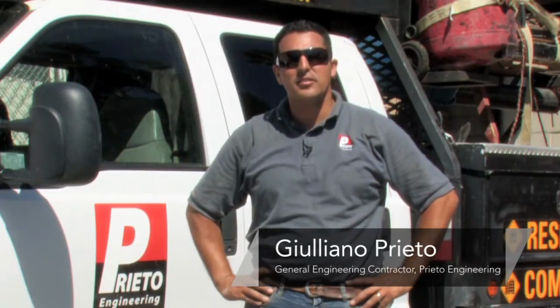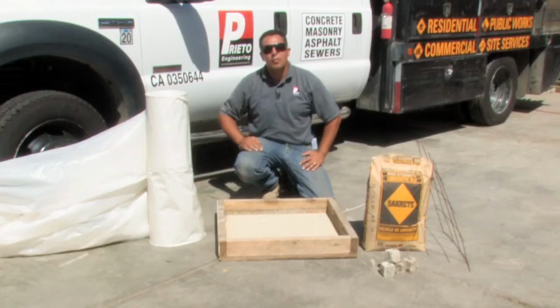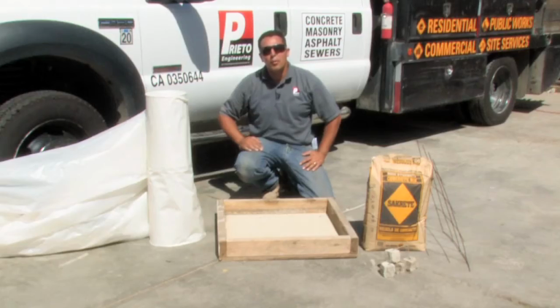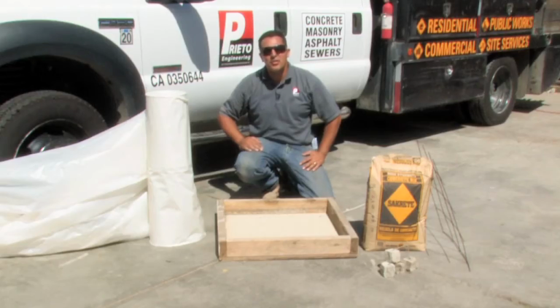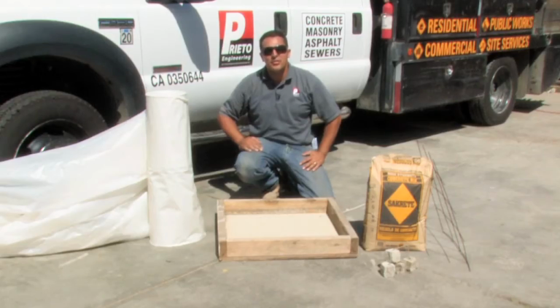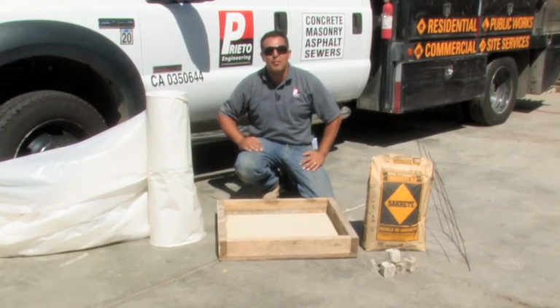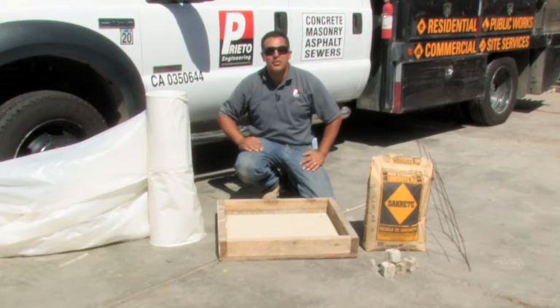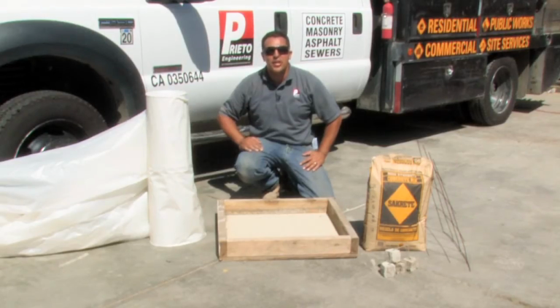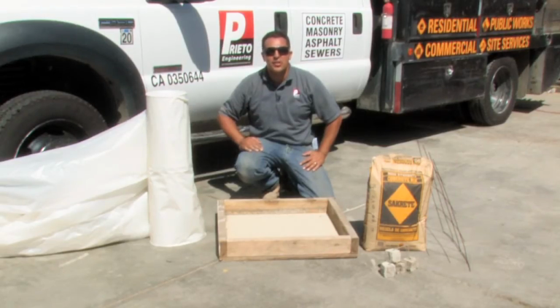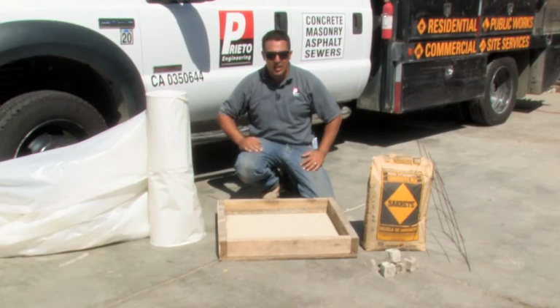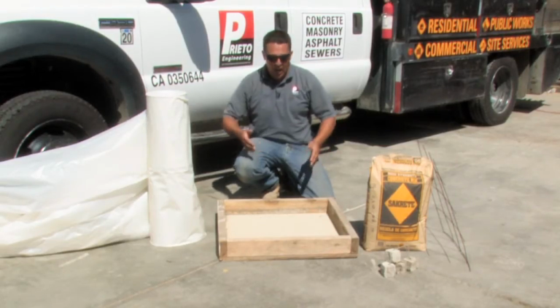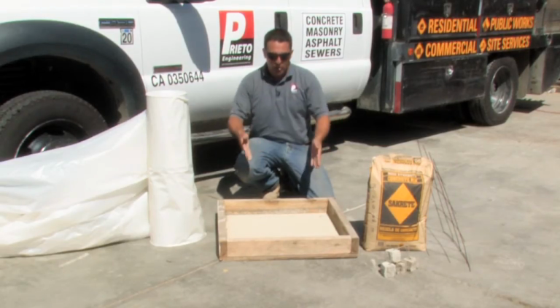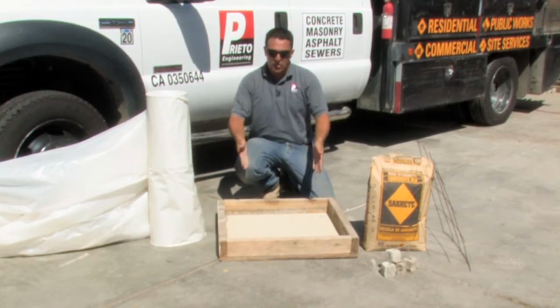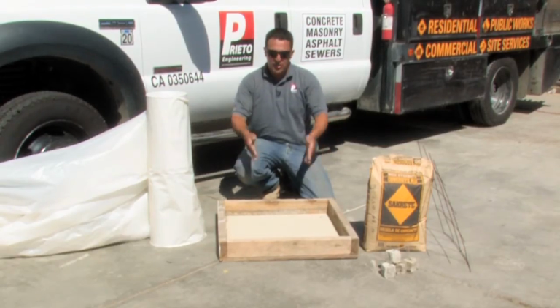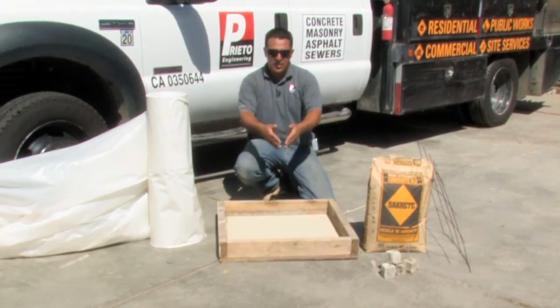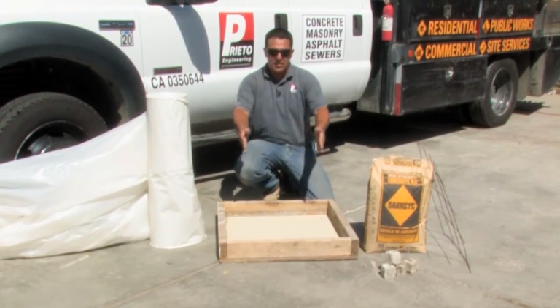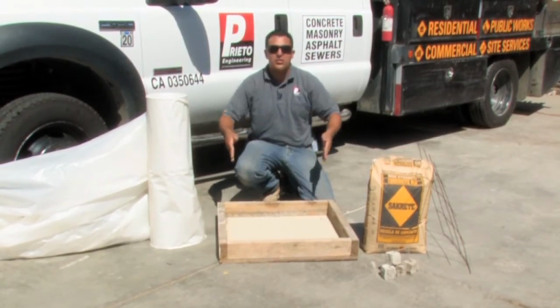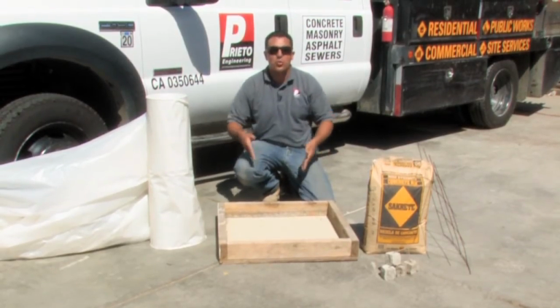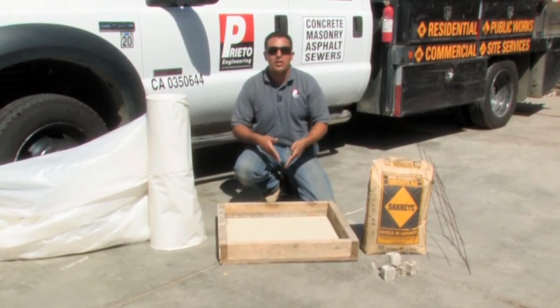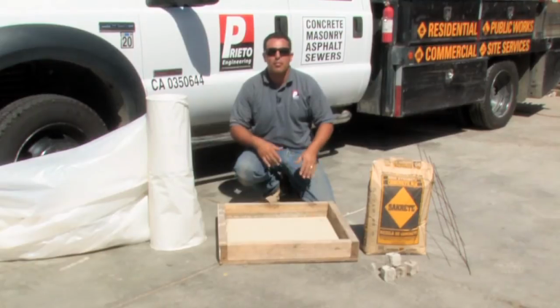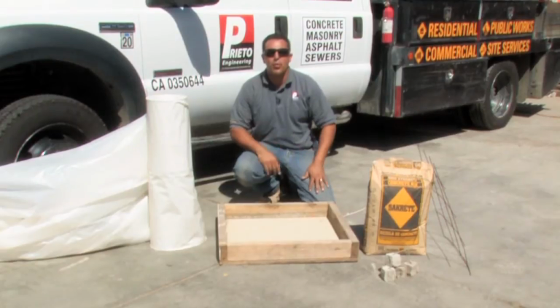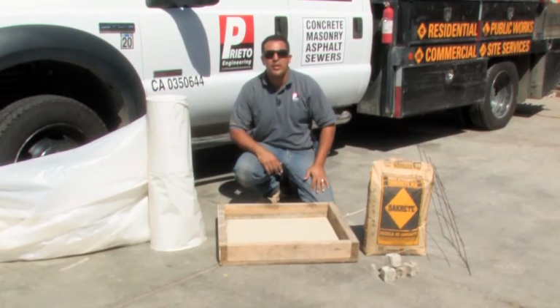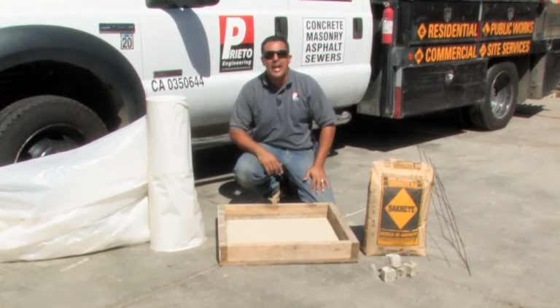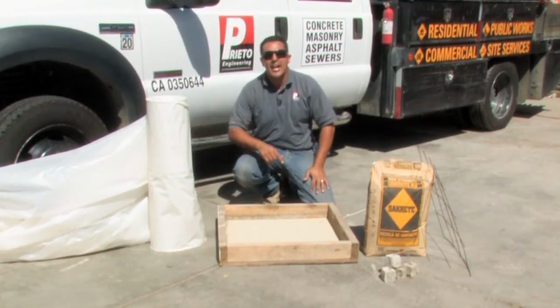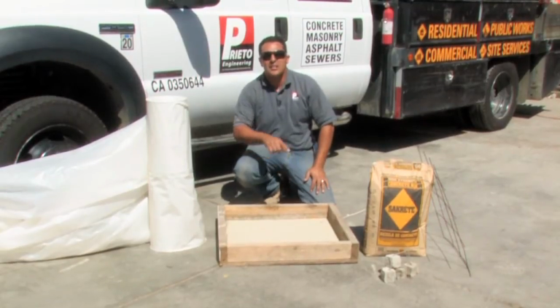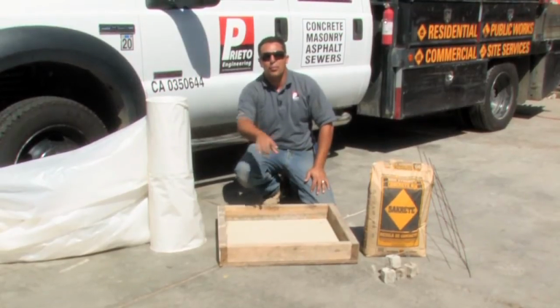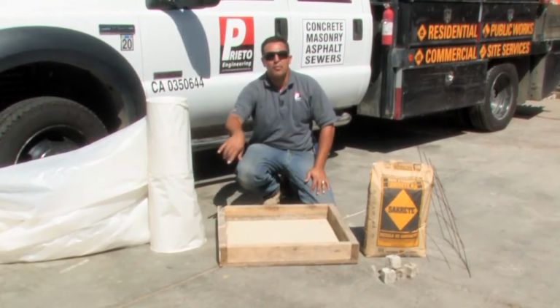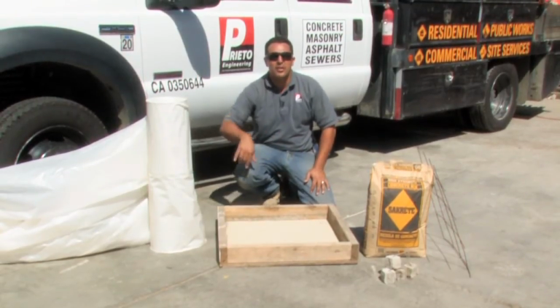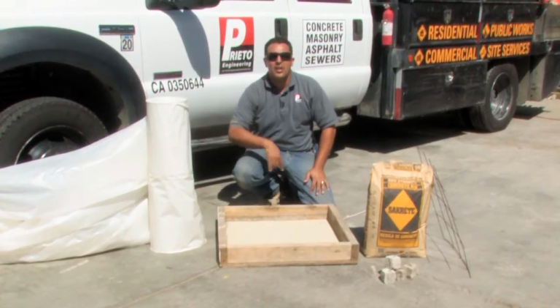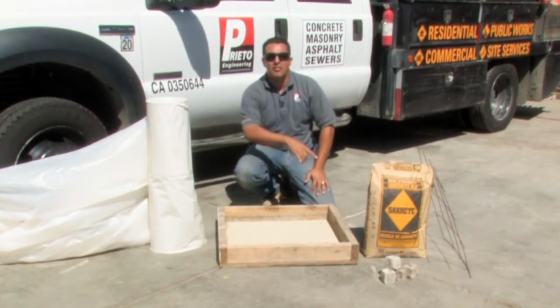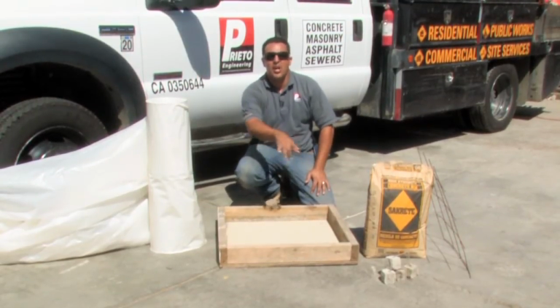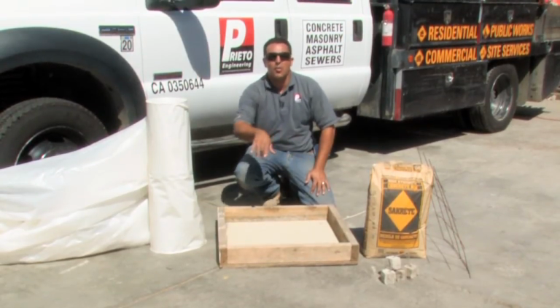For purposes of demonstration, I will use this square board as the perimeter of the home.